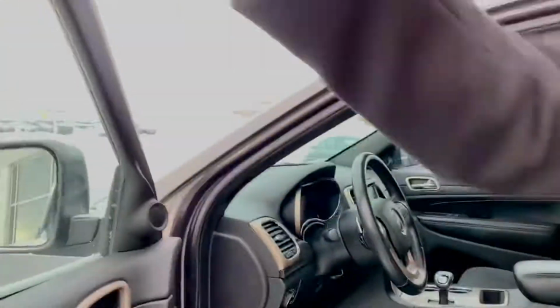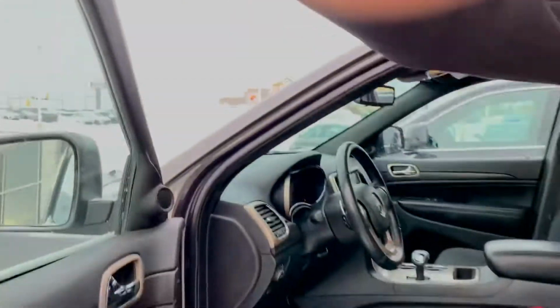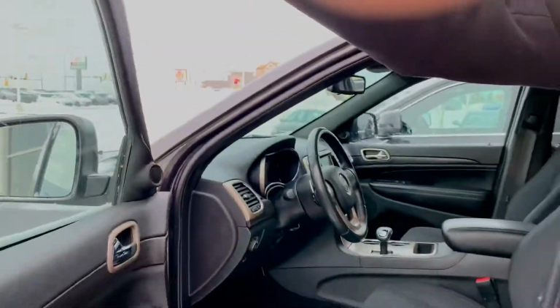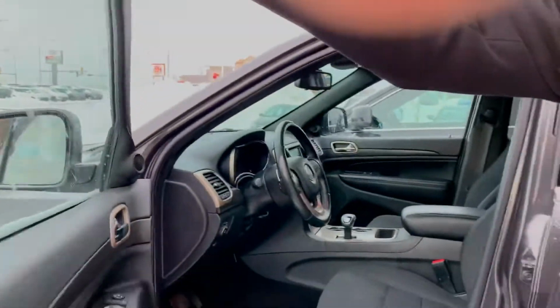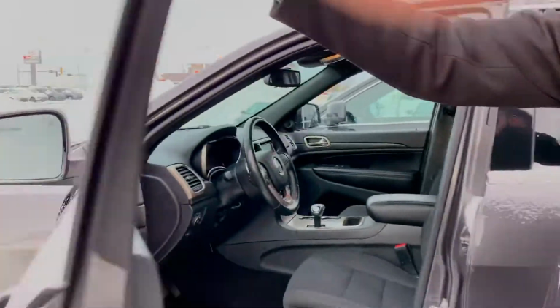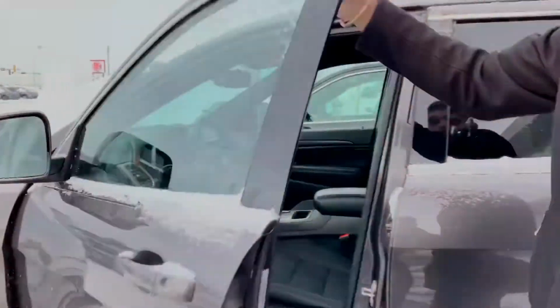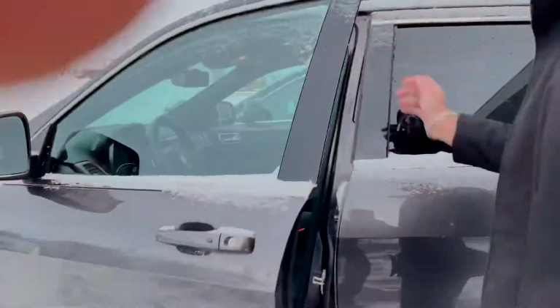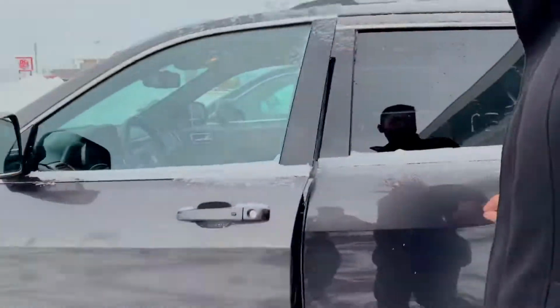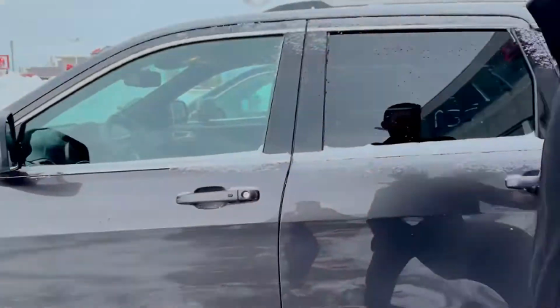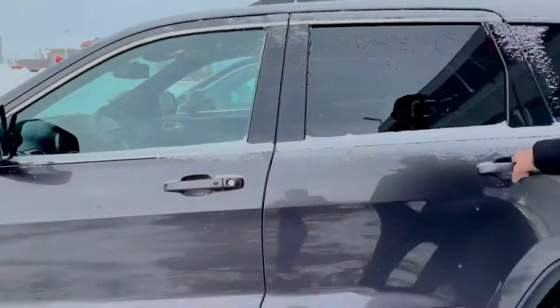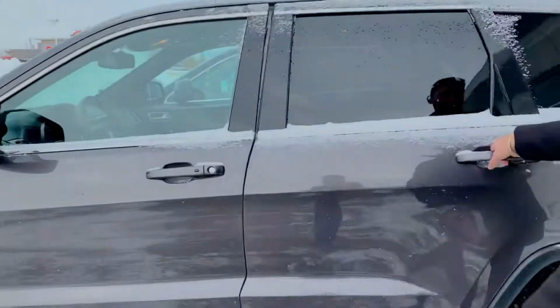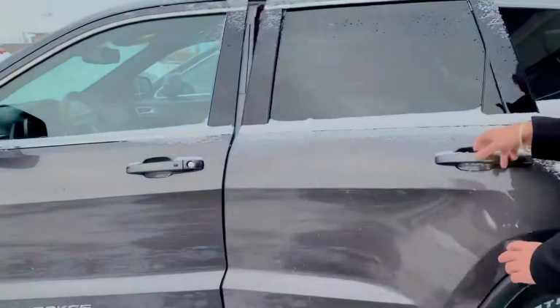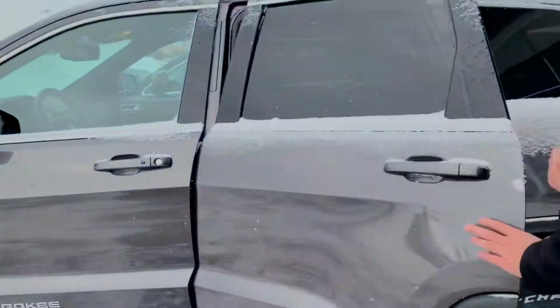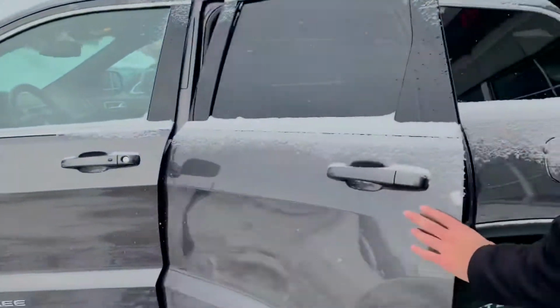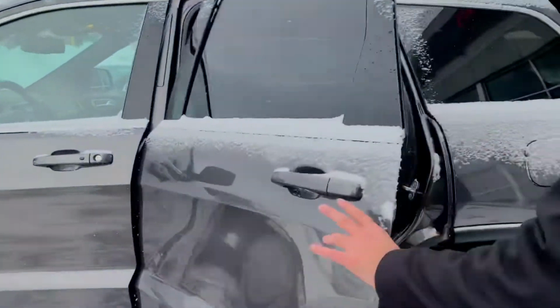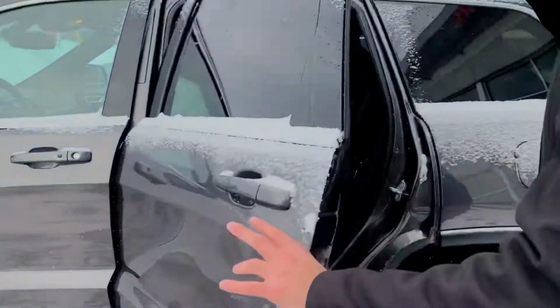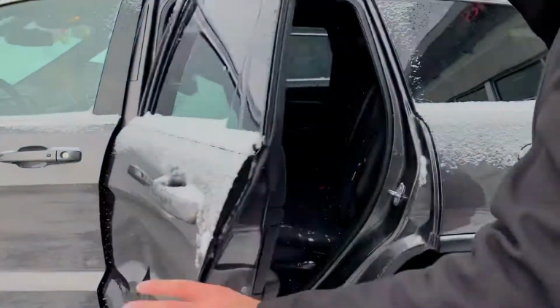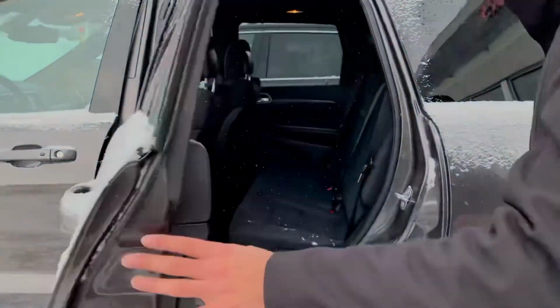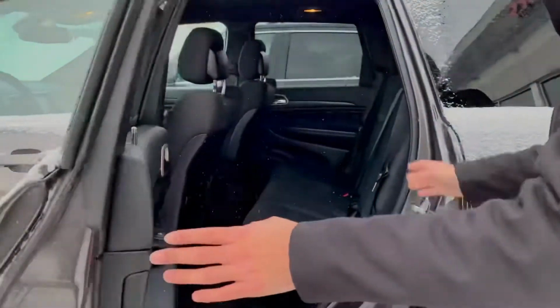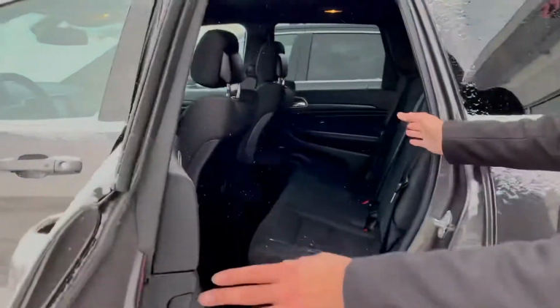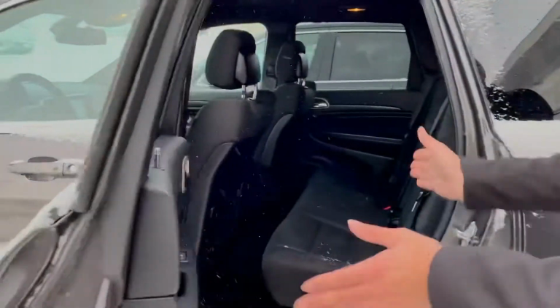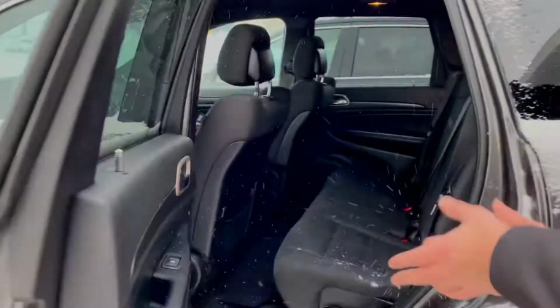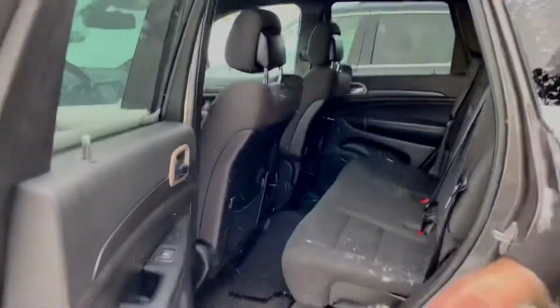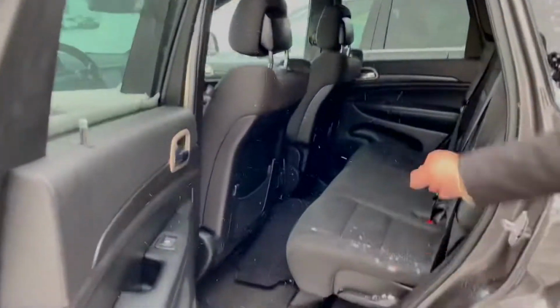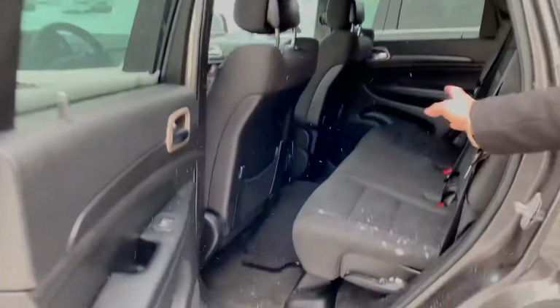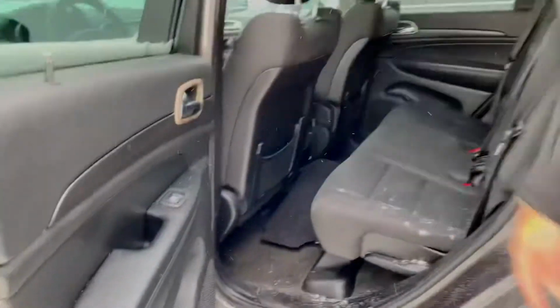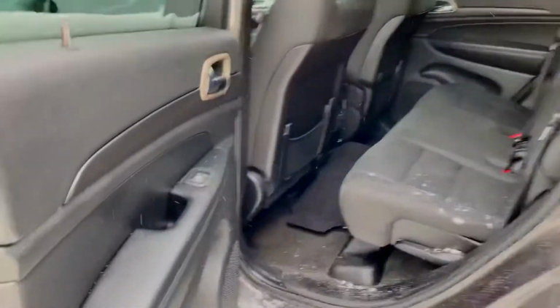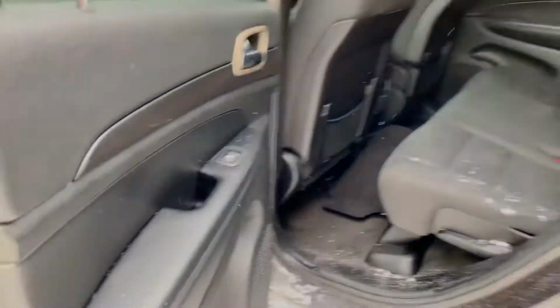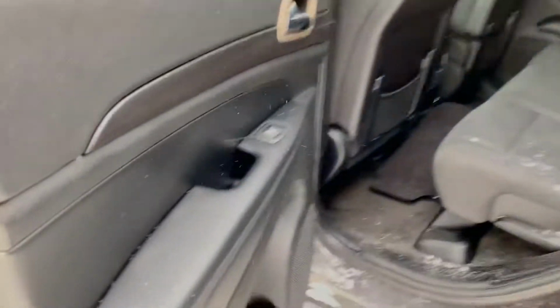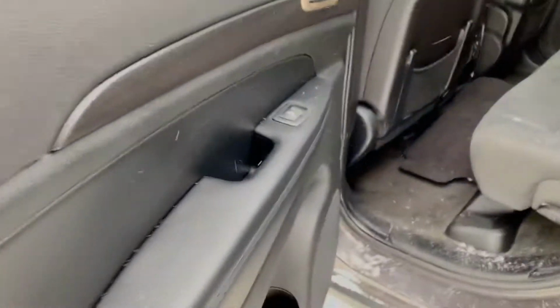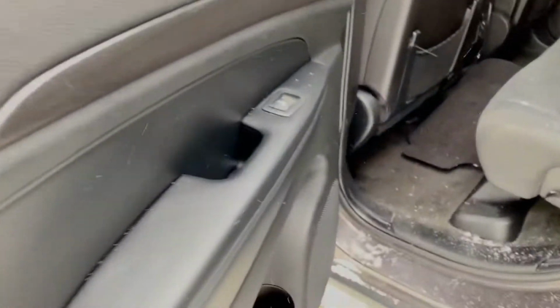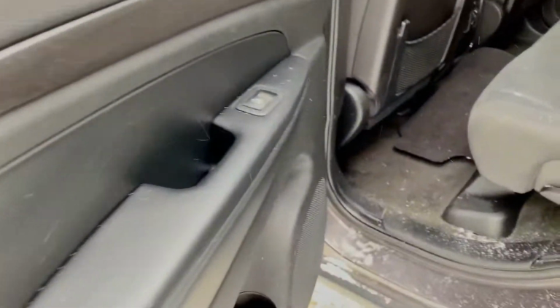Making our way to the back — just have a nice look. Seats fold flat as well, very easy.